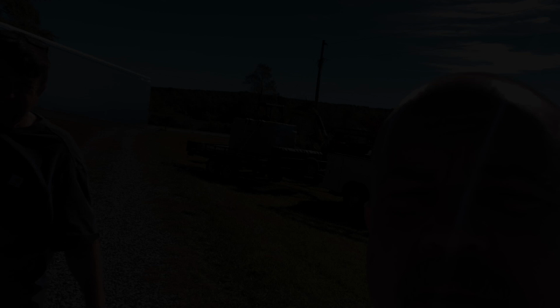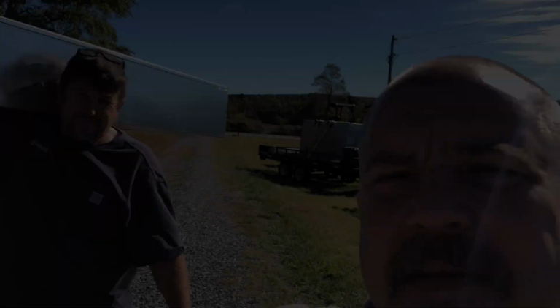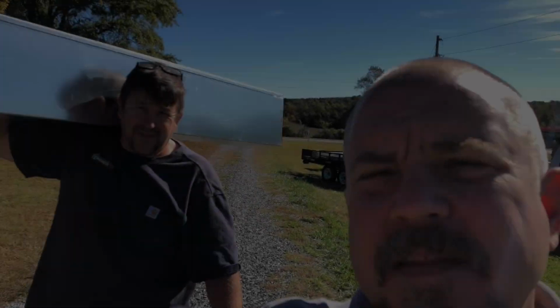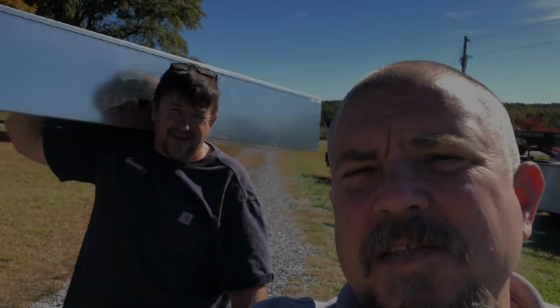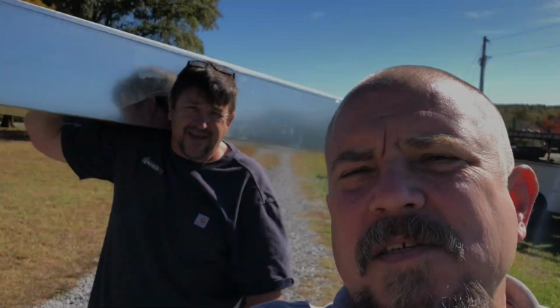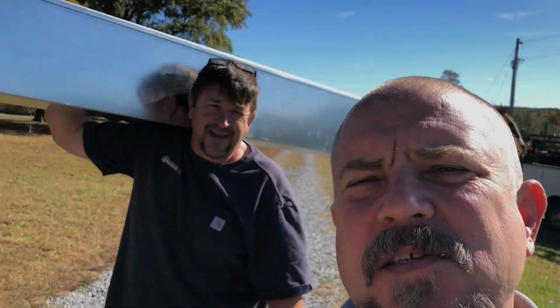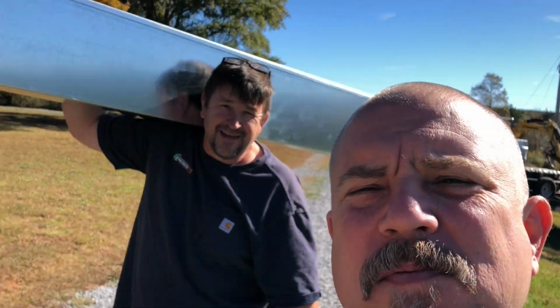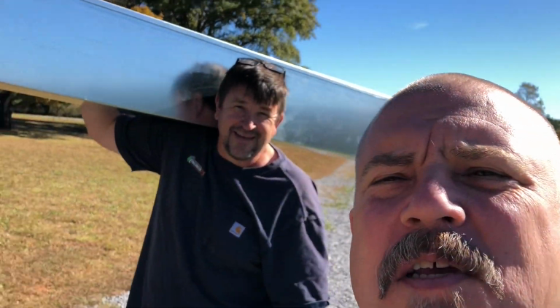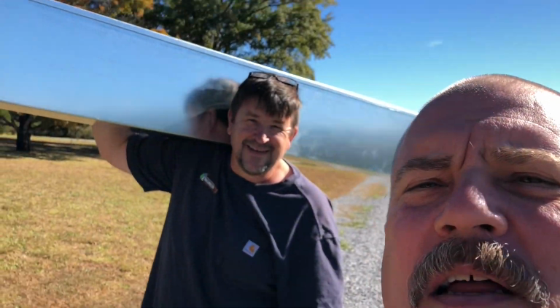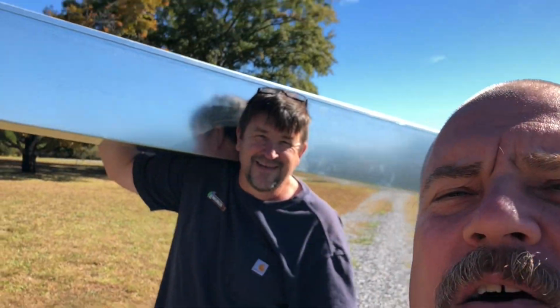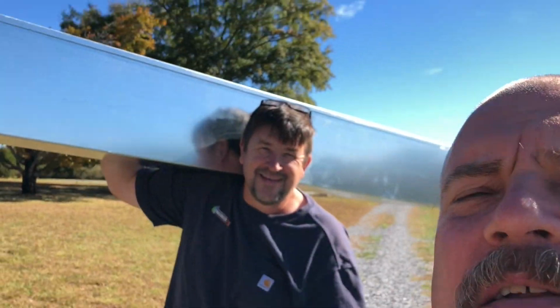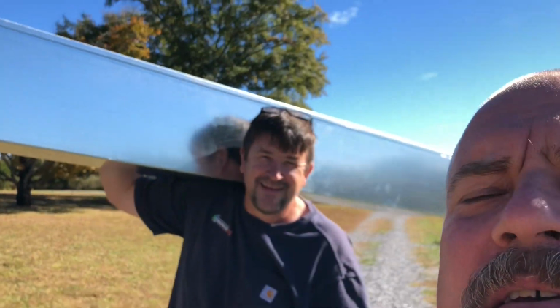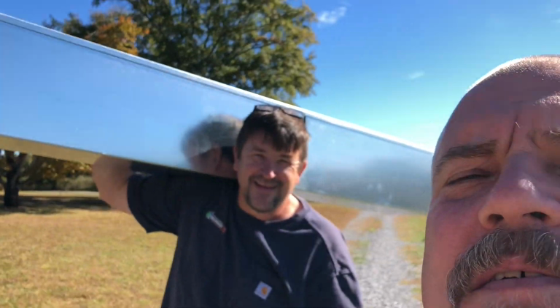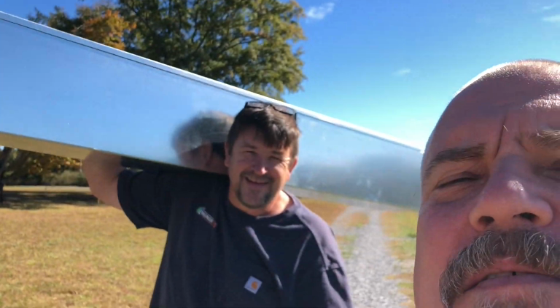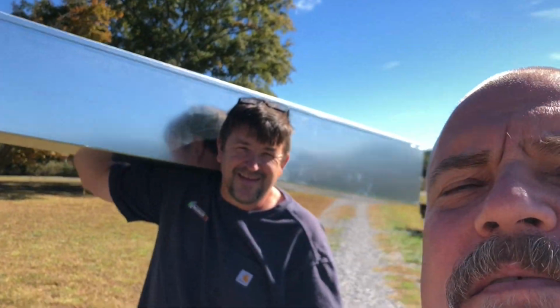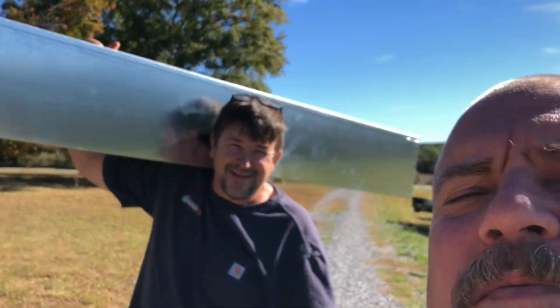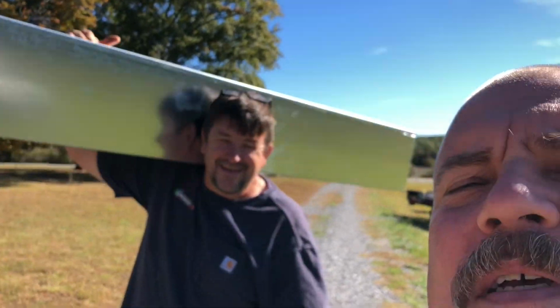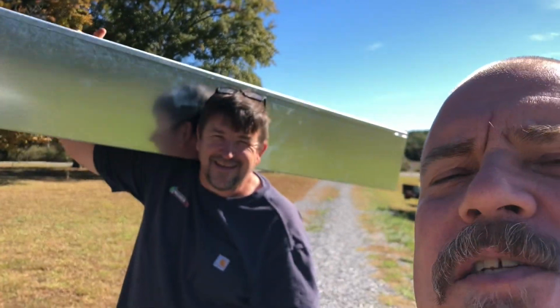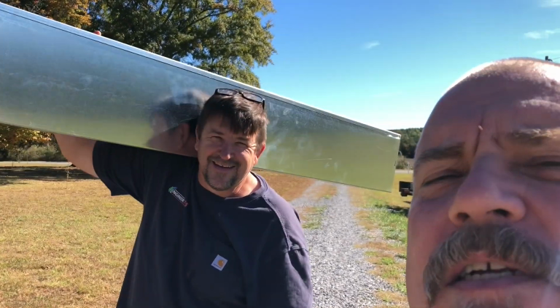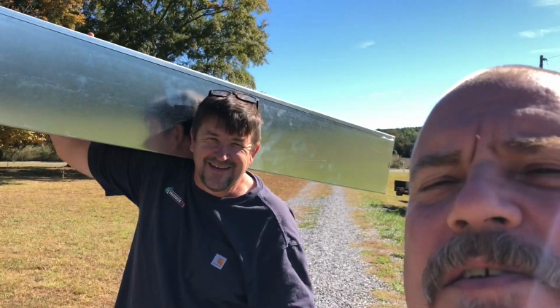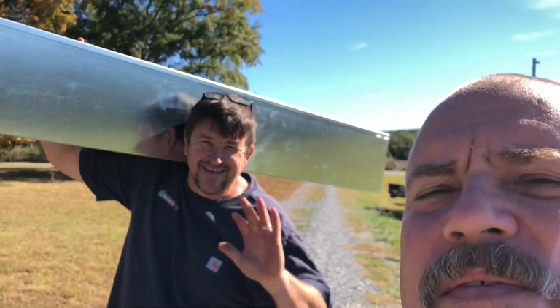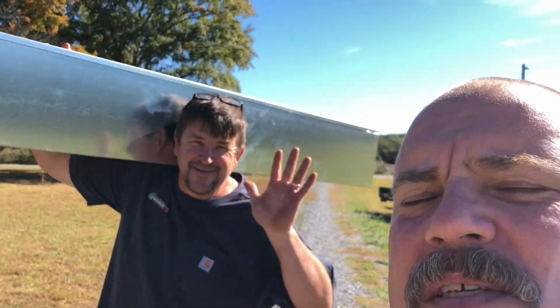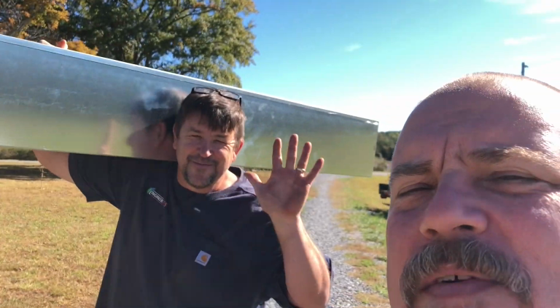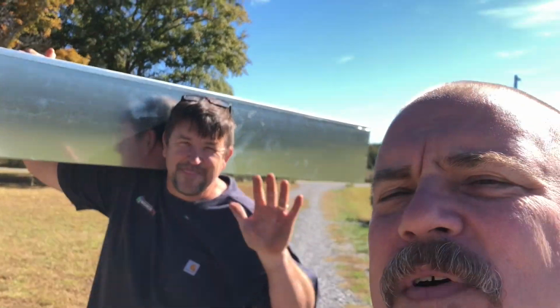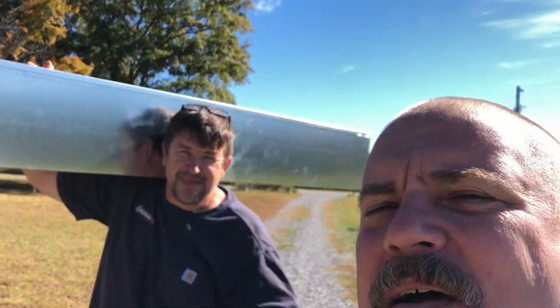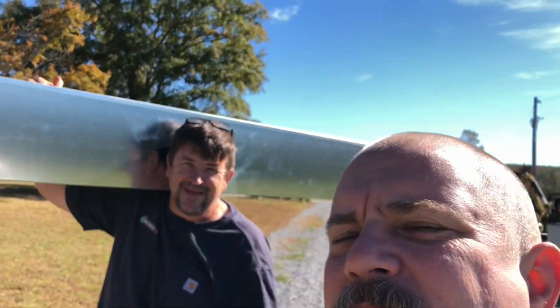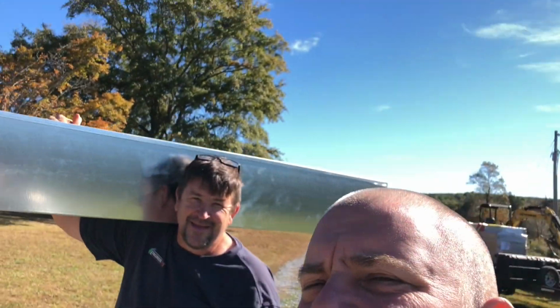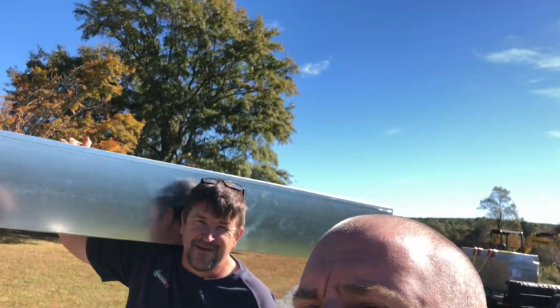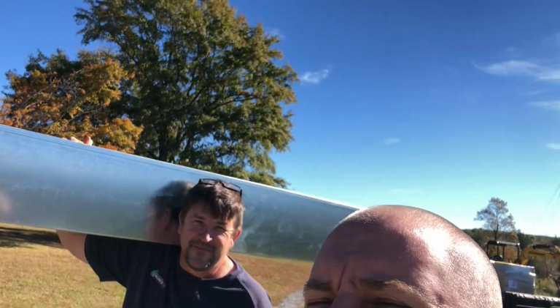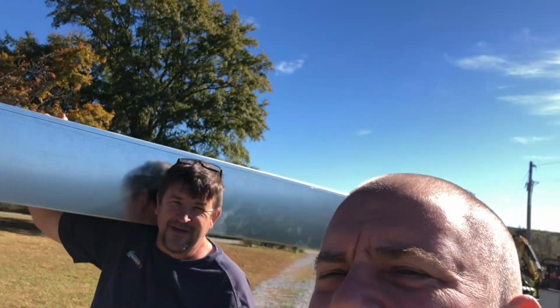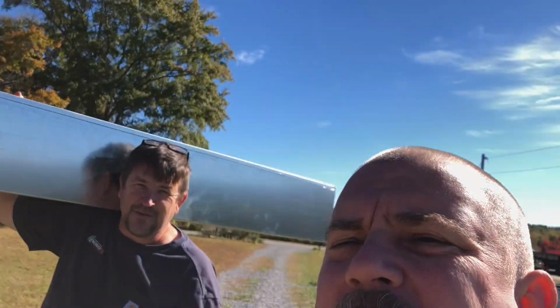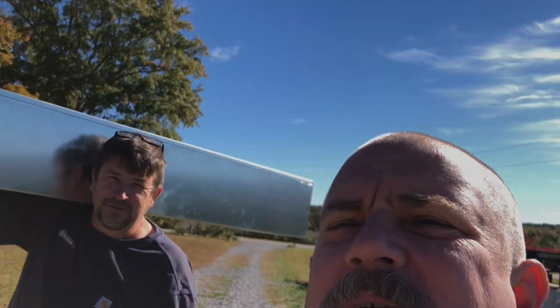This is Scott Hunt, Engineer 775 on YouTube. Hey, folks.